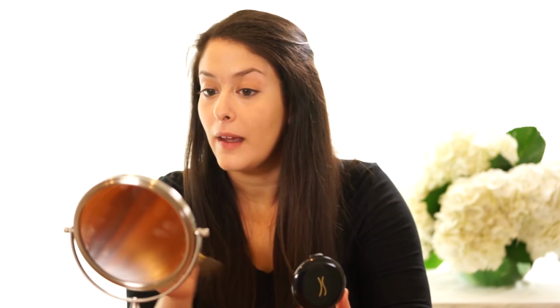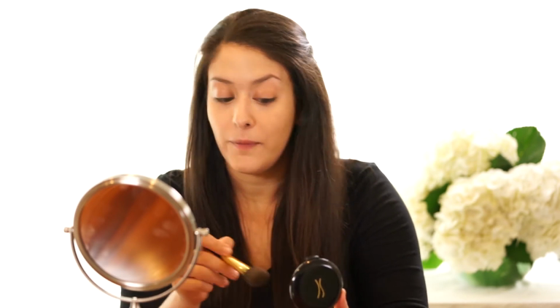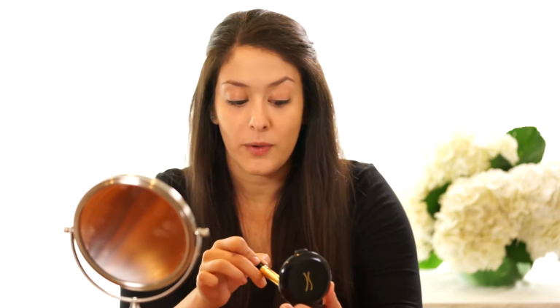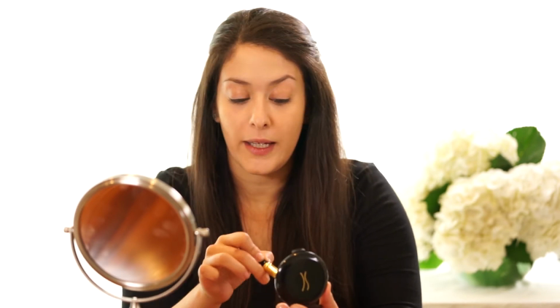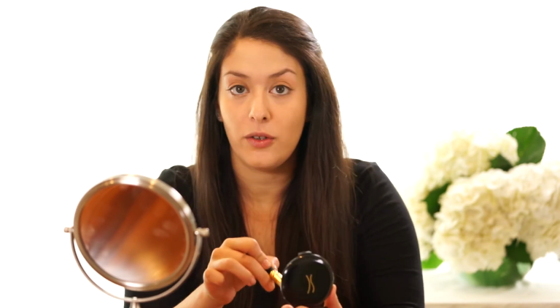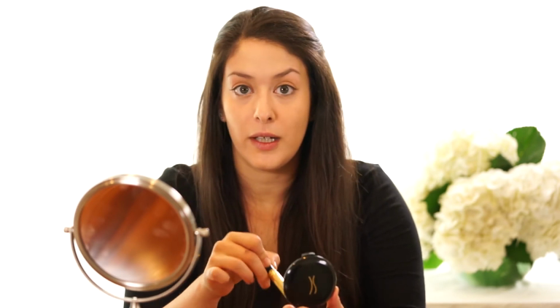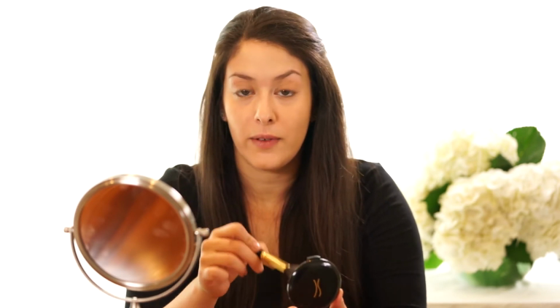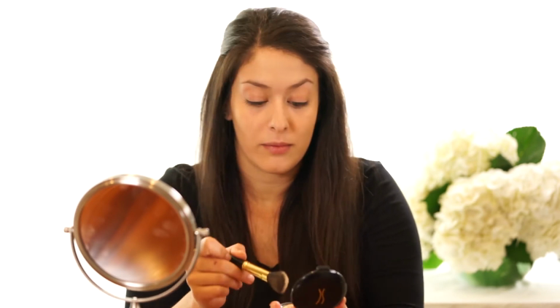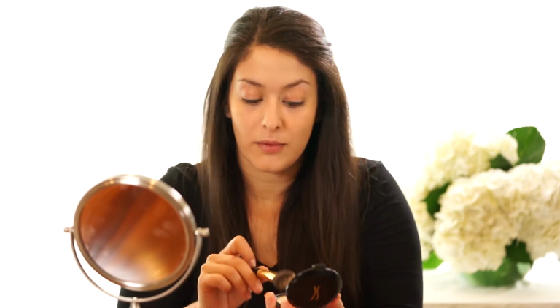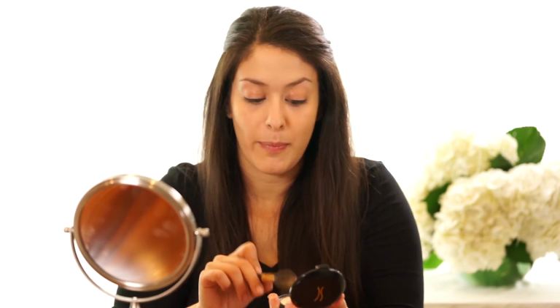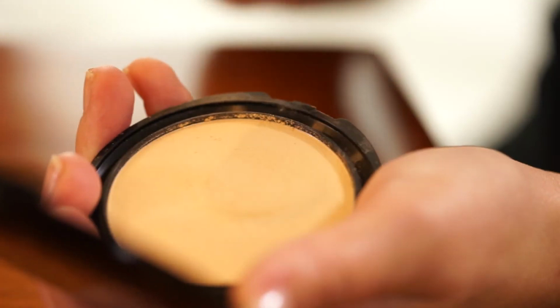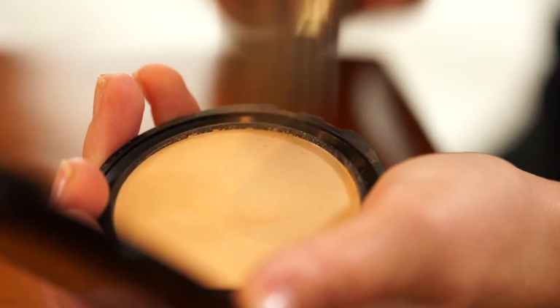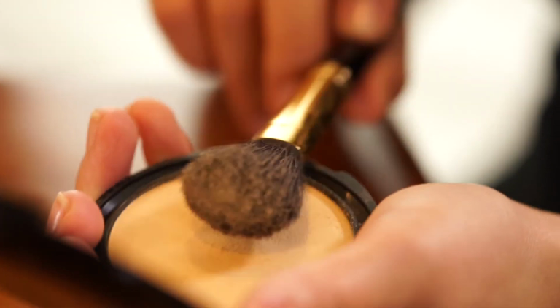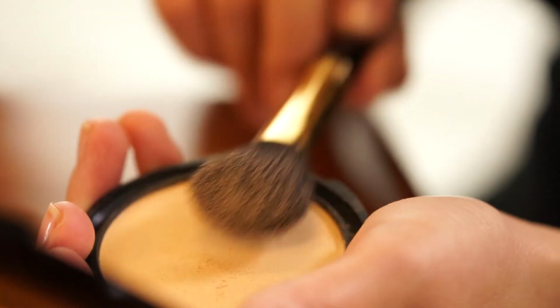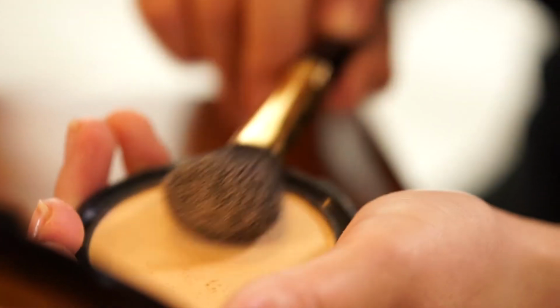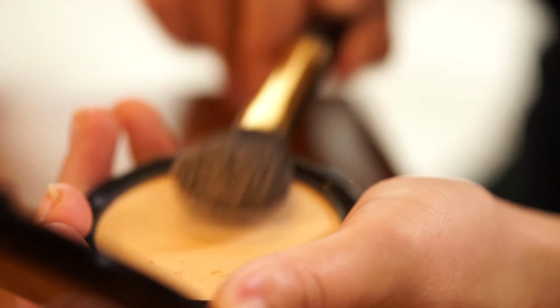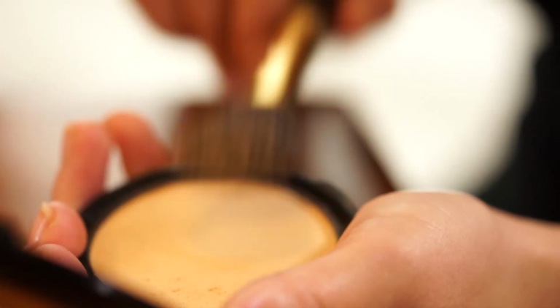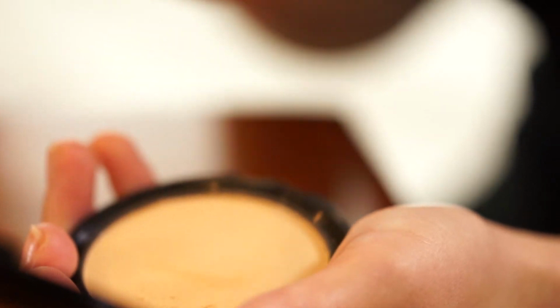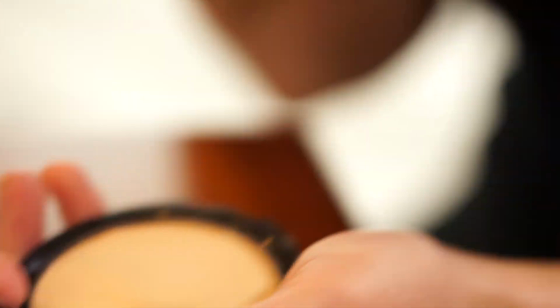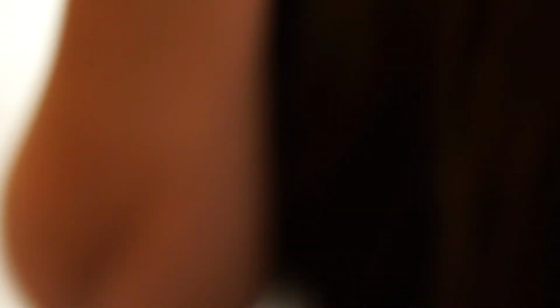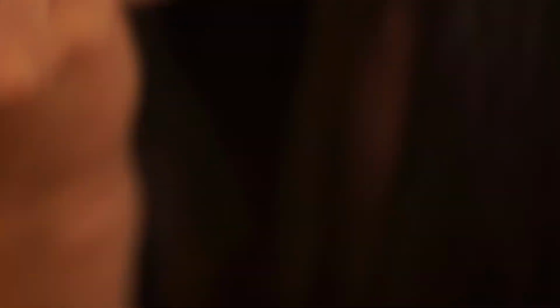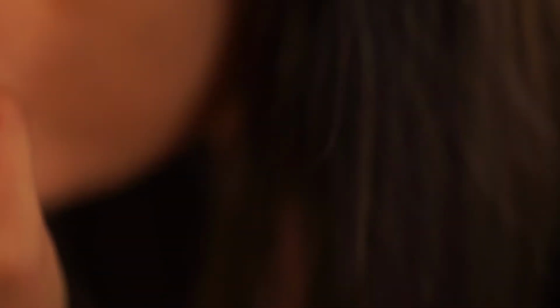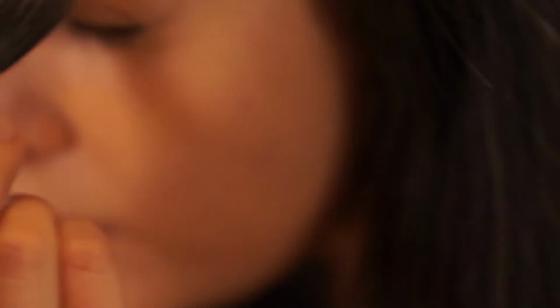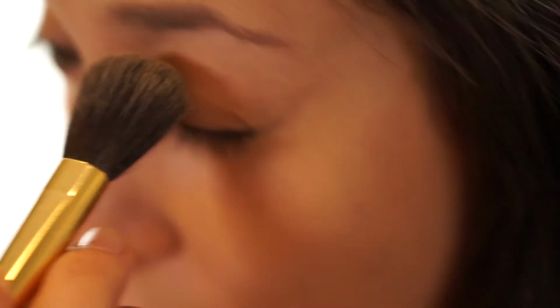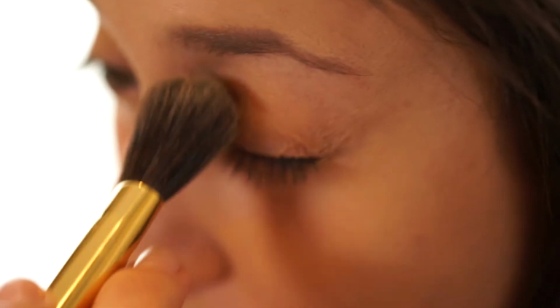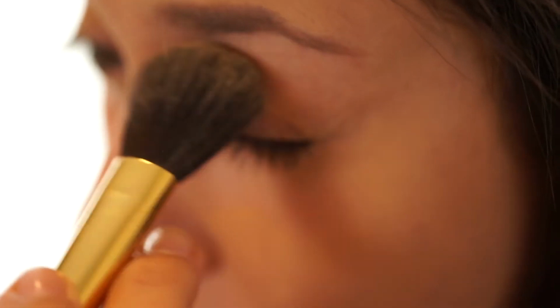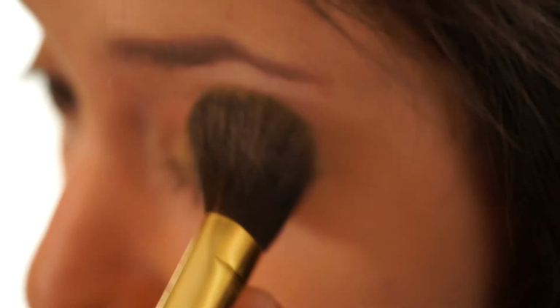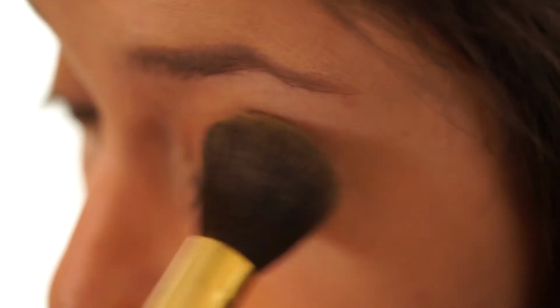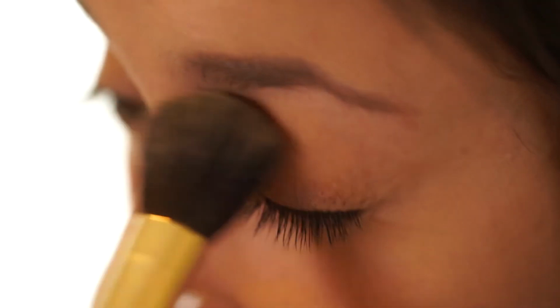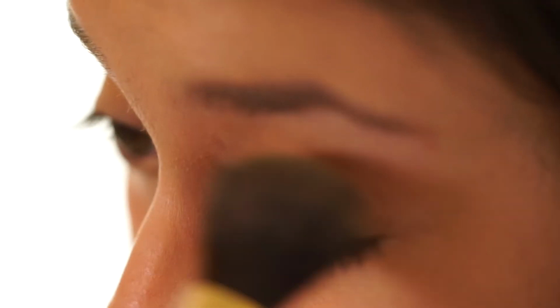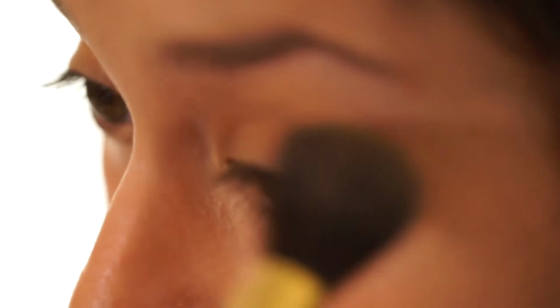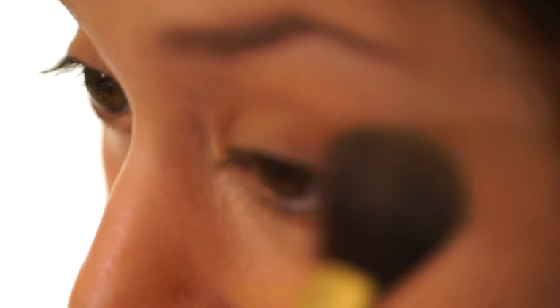If you'd like to, you can even pat a little bit of the powder onto your eyelids. Sometimes our eyelids tend to get a little oily also.